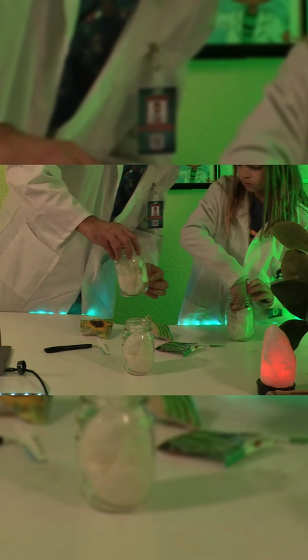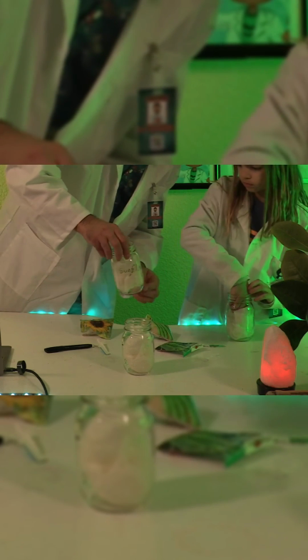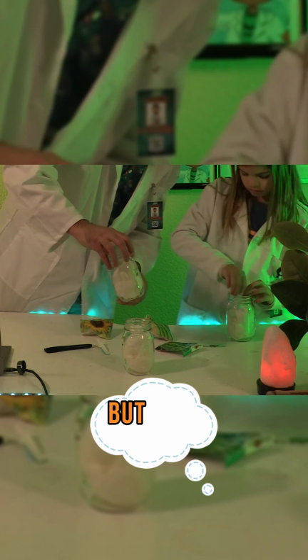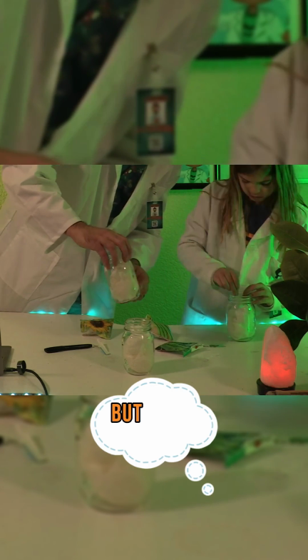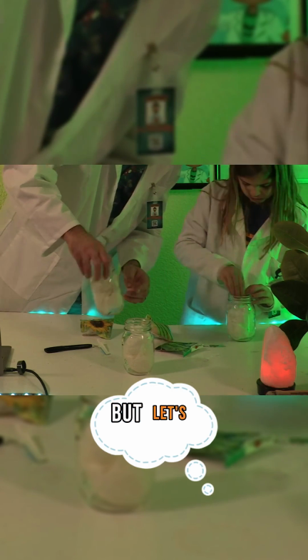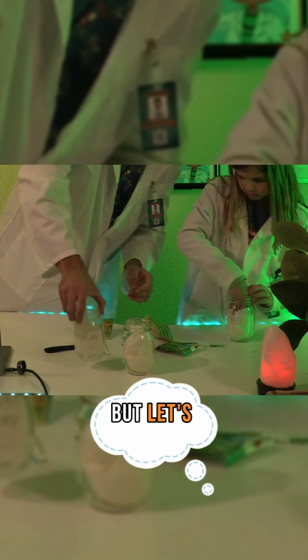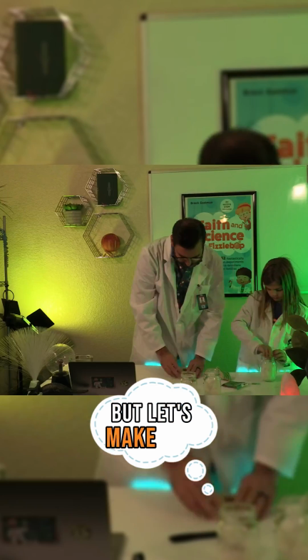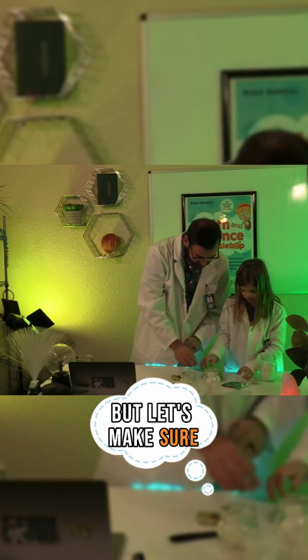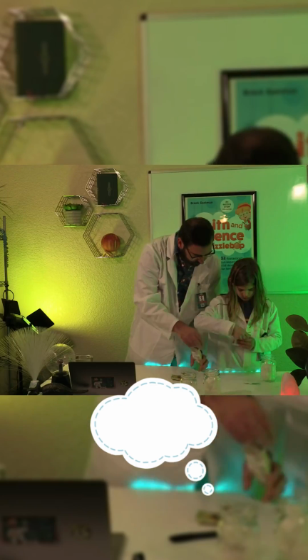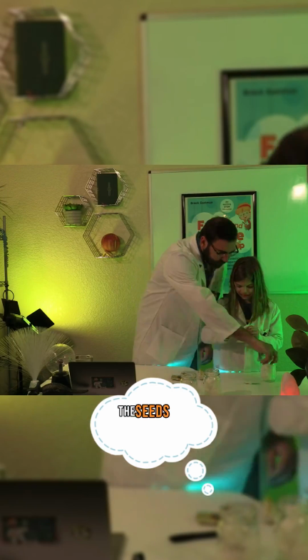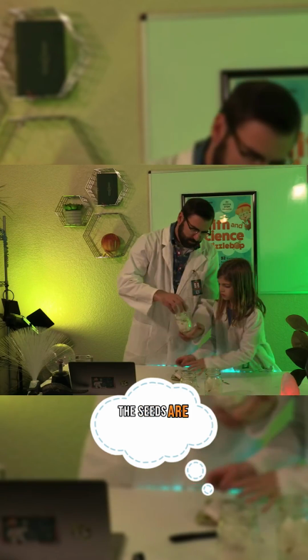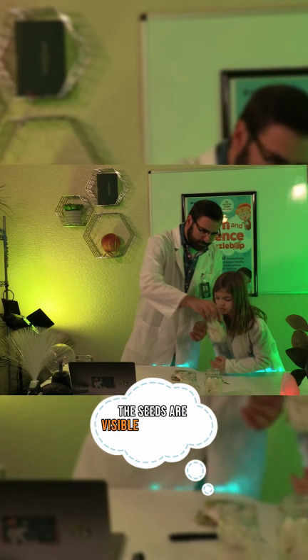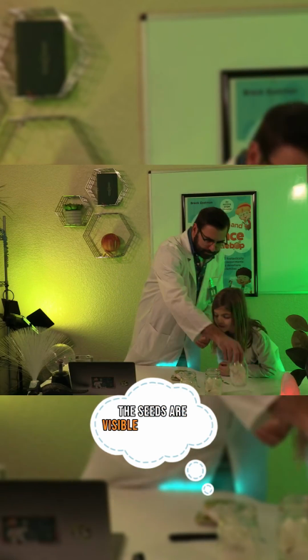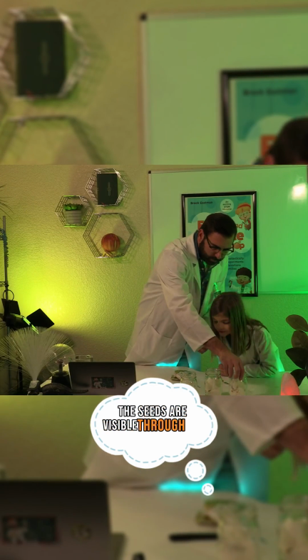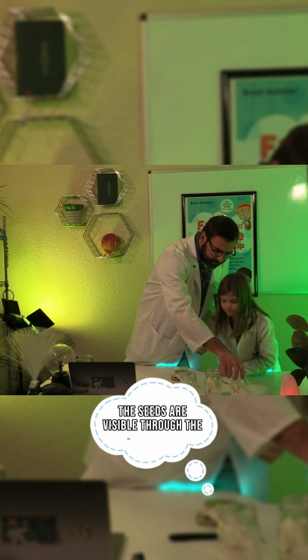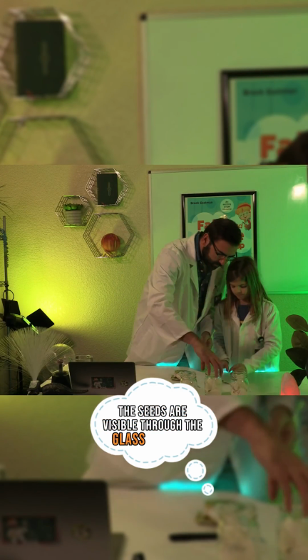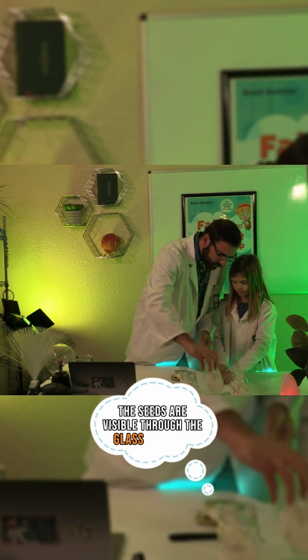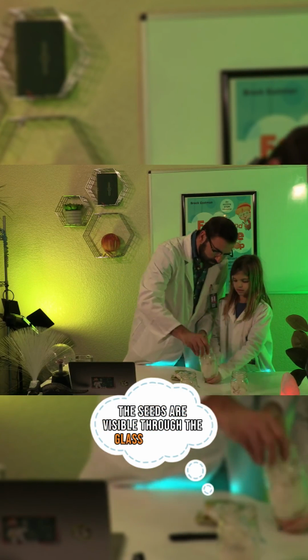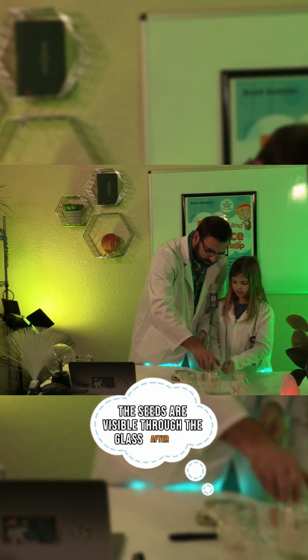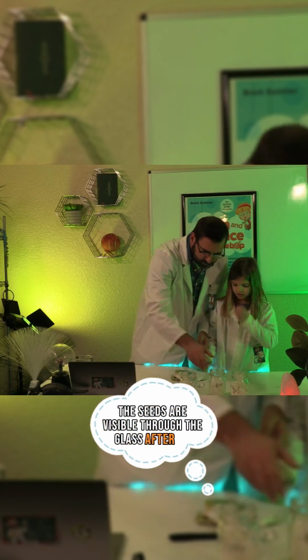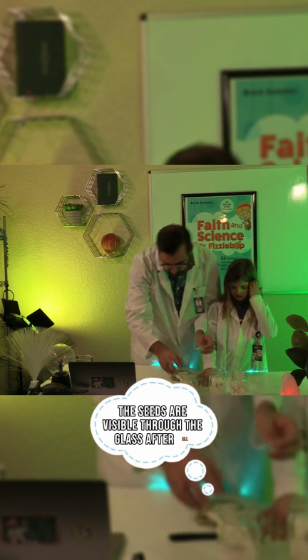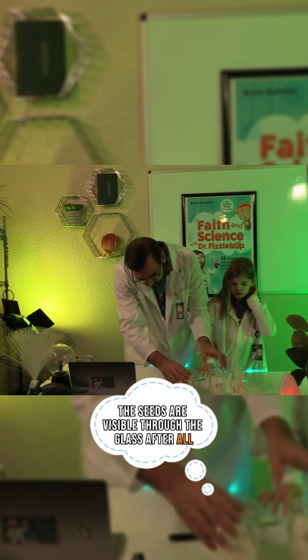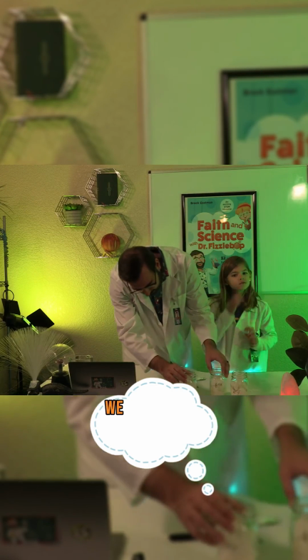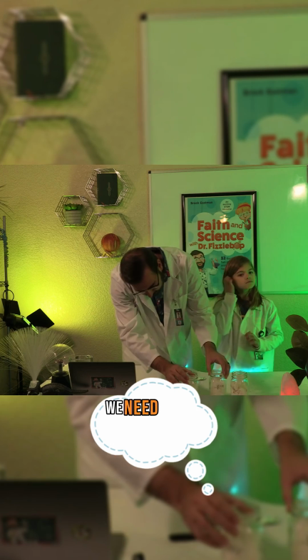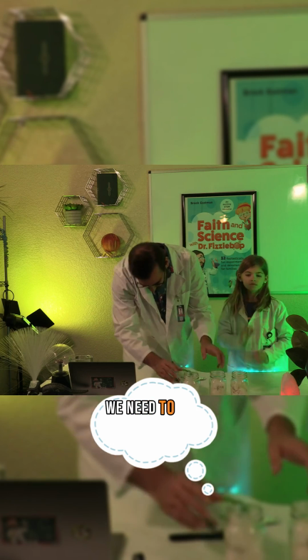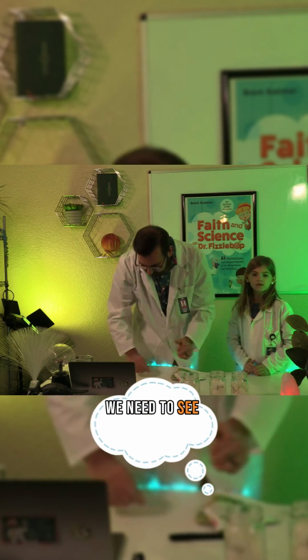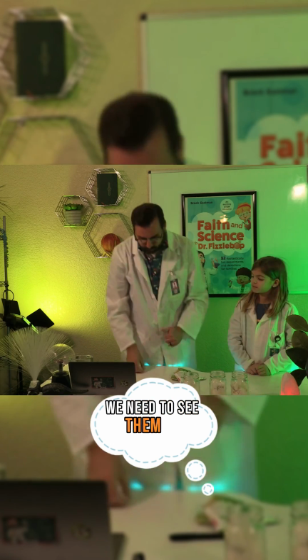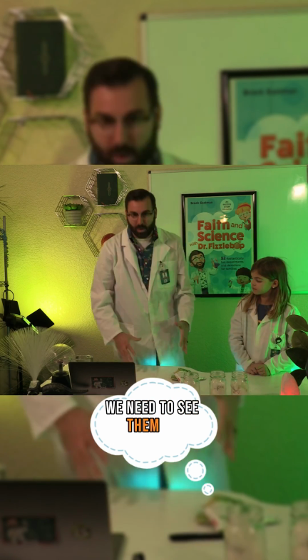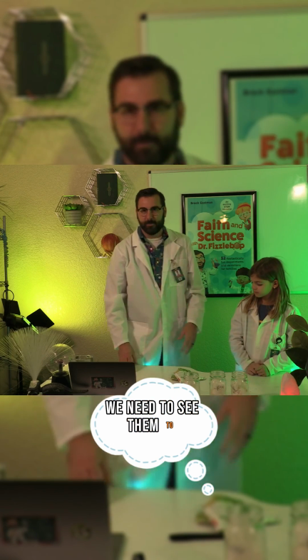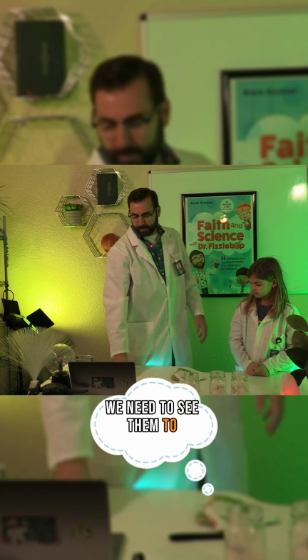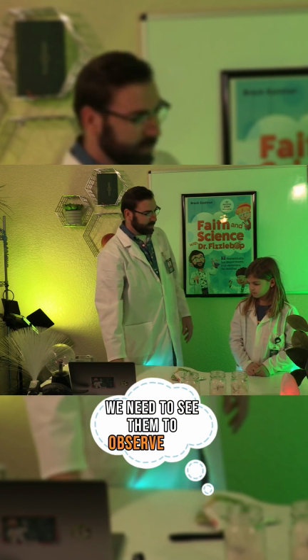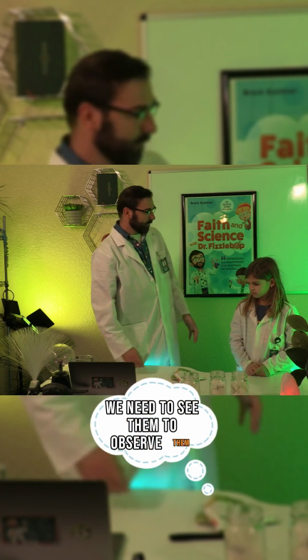Let's make sure the seeds are visible through the glass. After all, we need to see them to observe them.